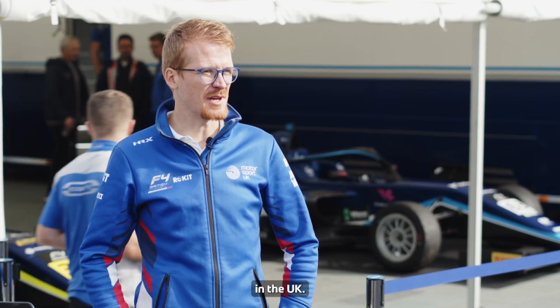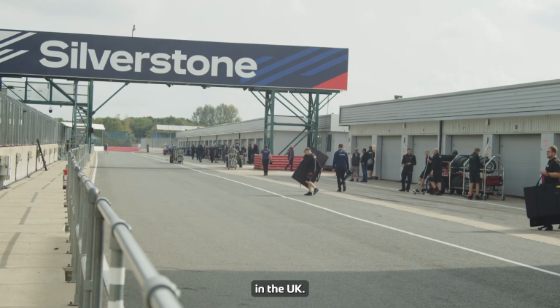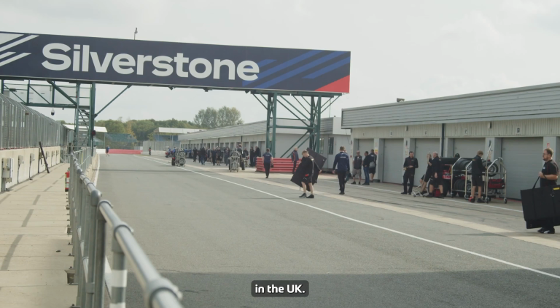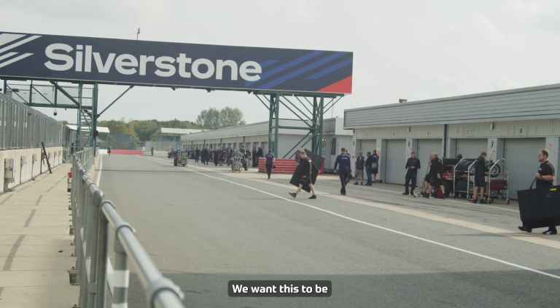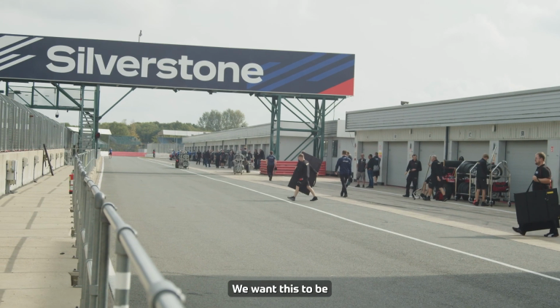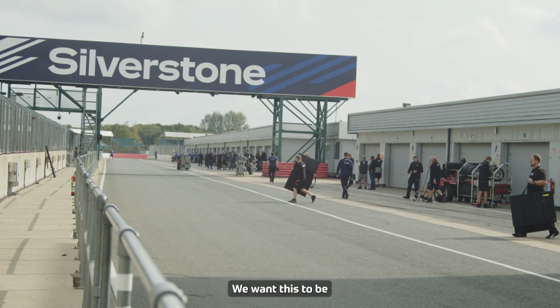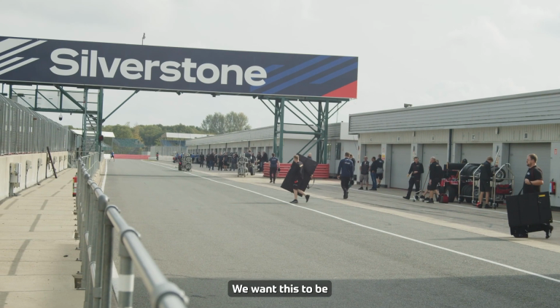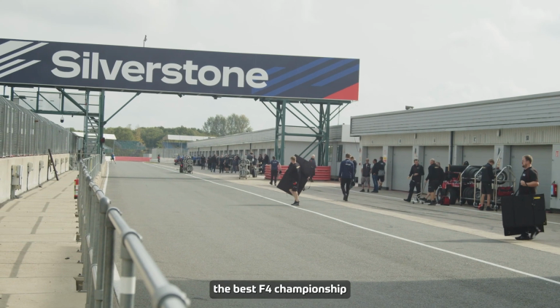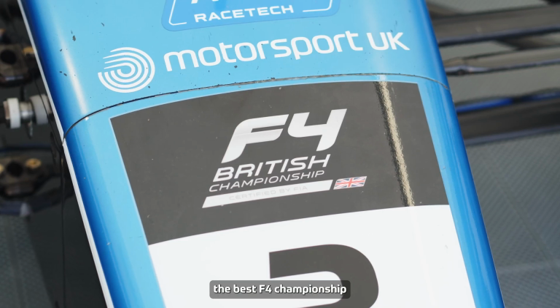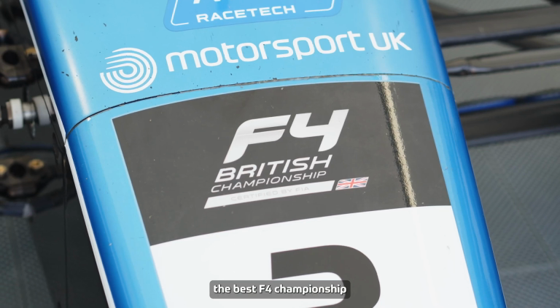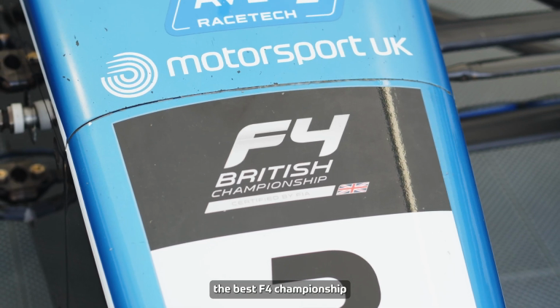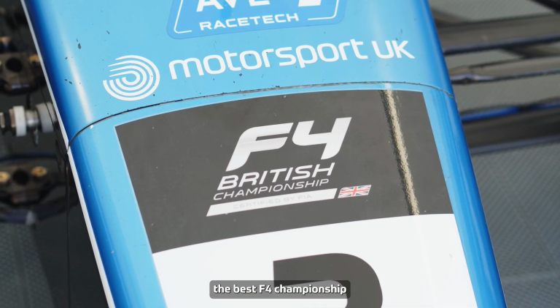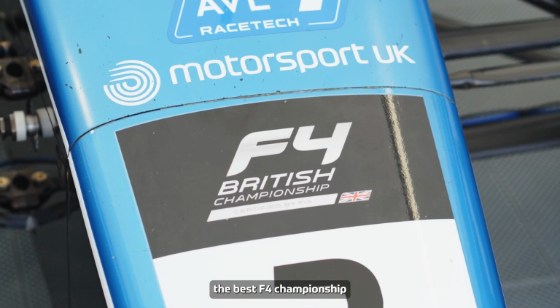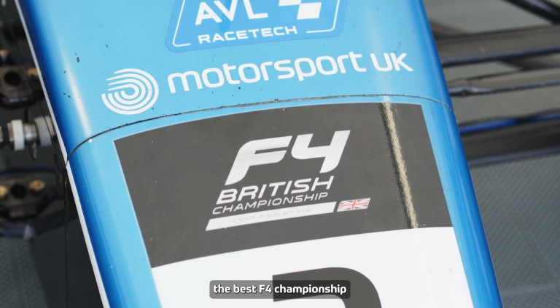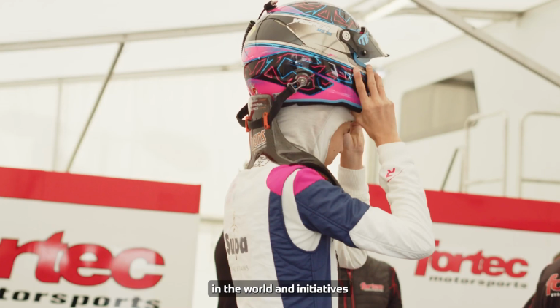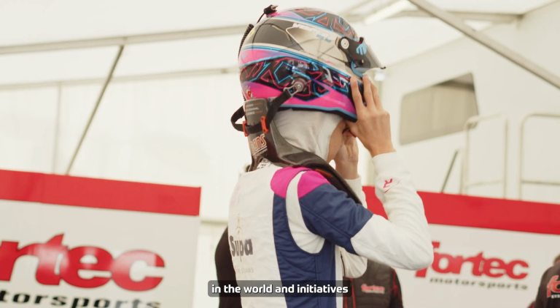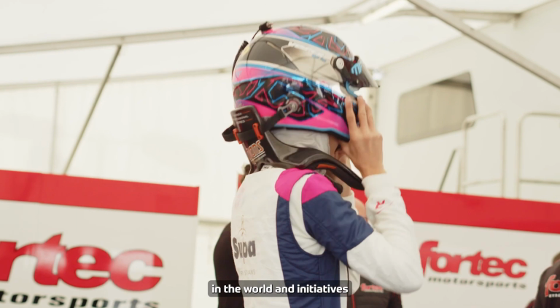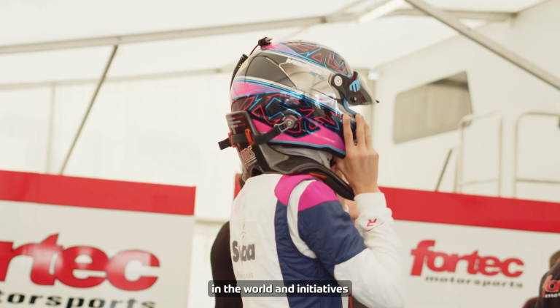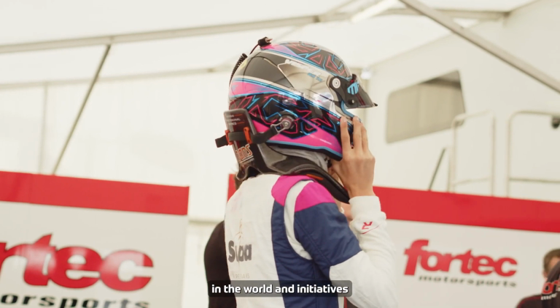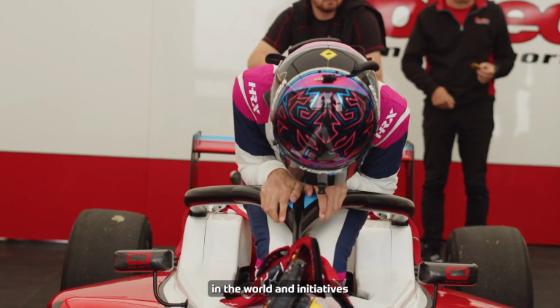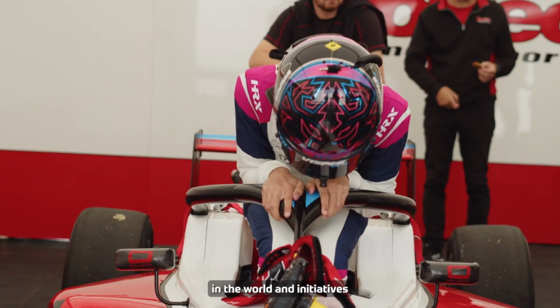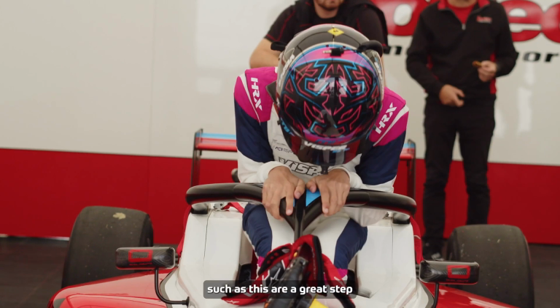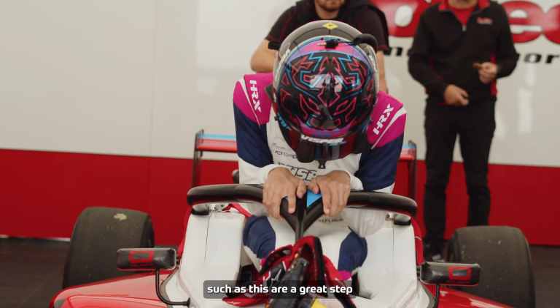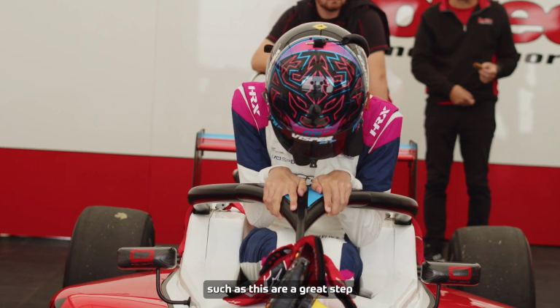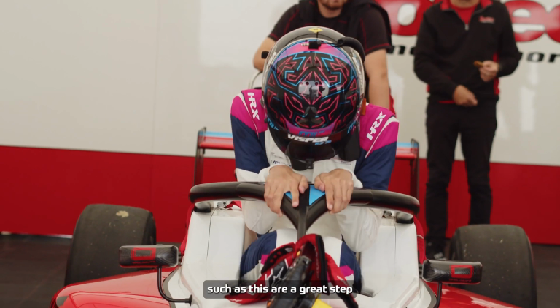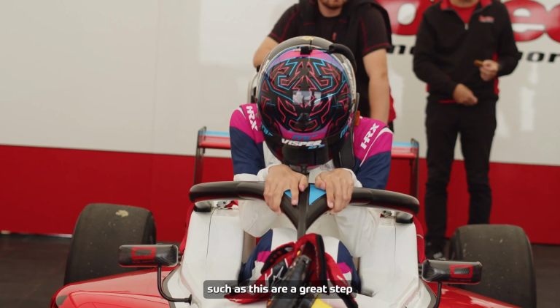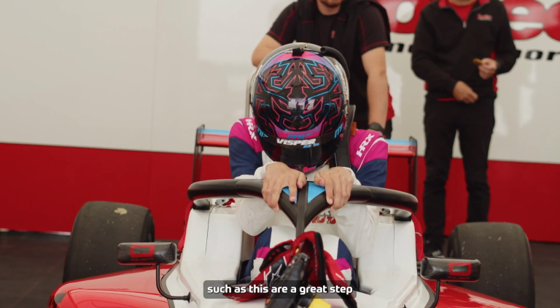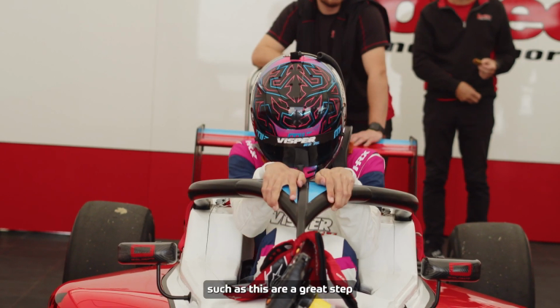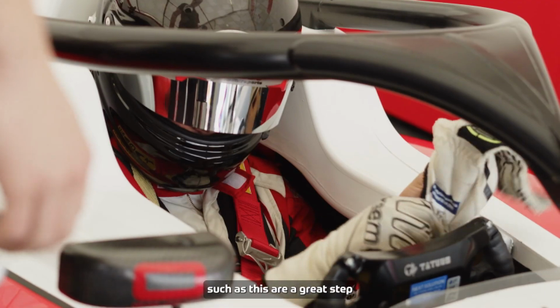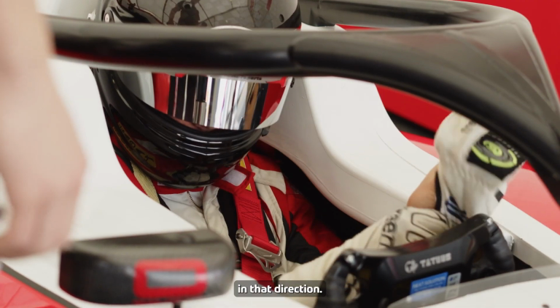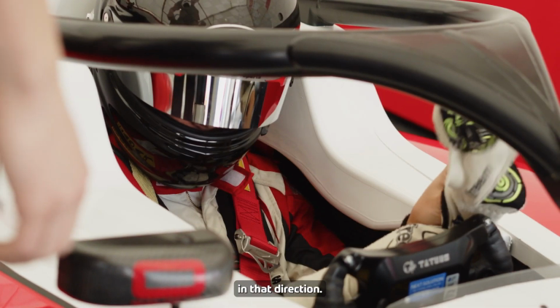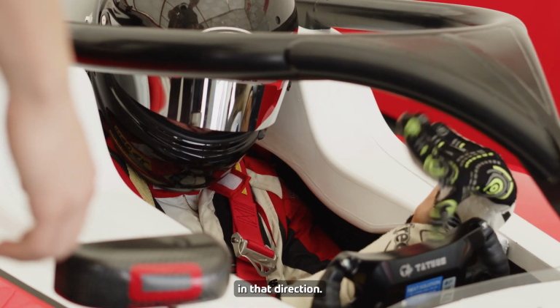We want this to be the best Formula 4 championship in the world, and initiatives such as this are a great step in that direction.